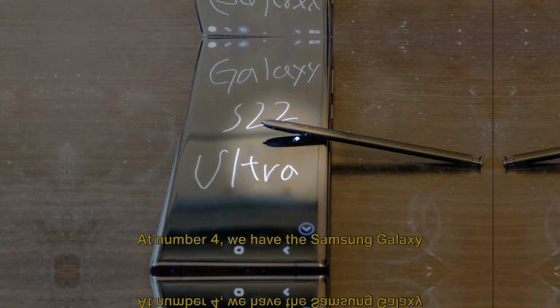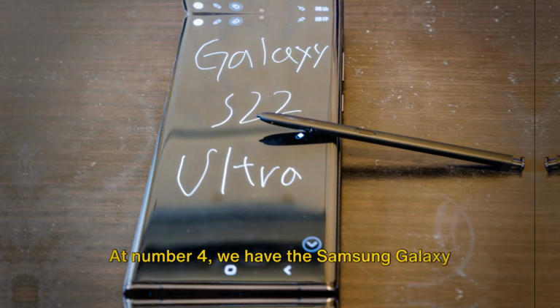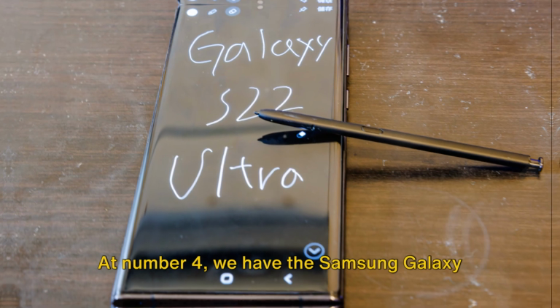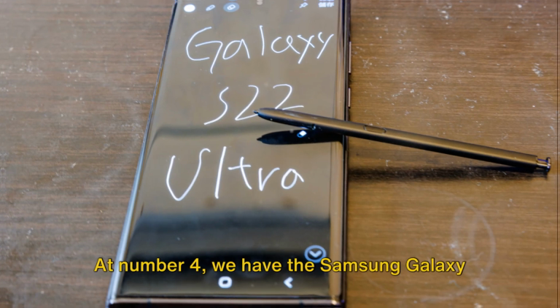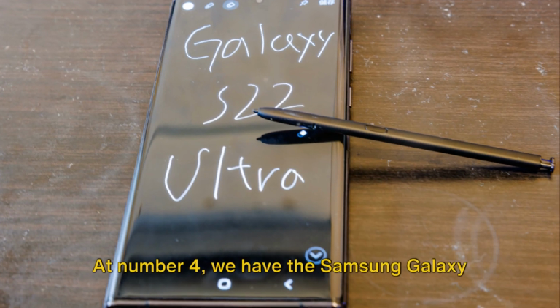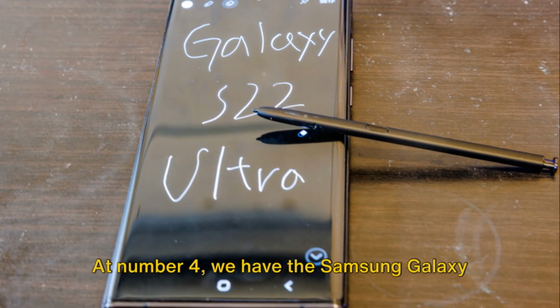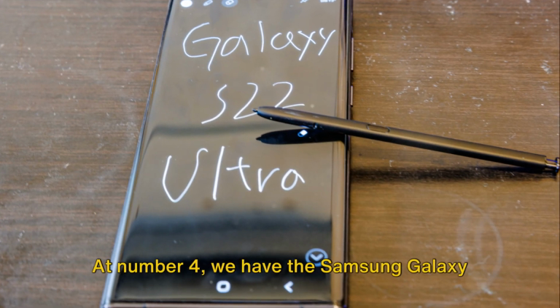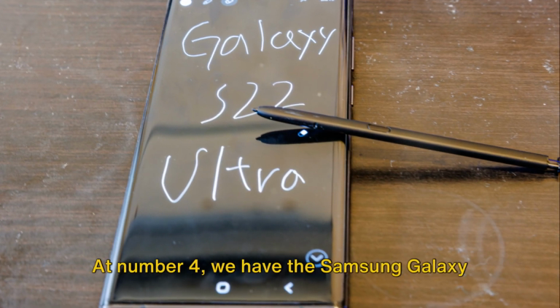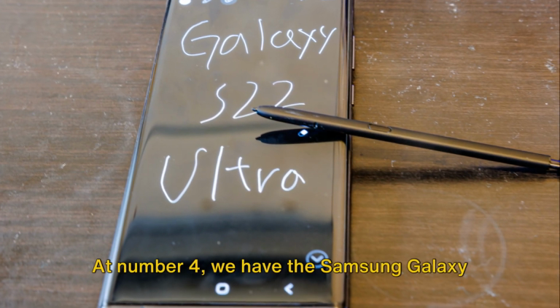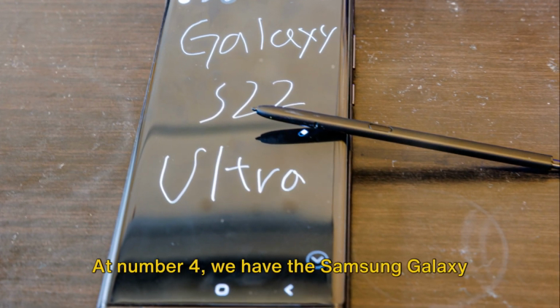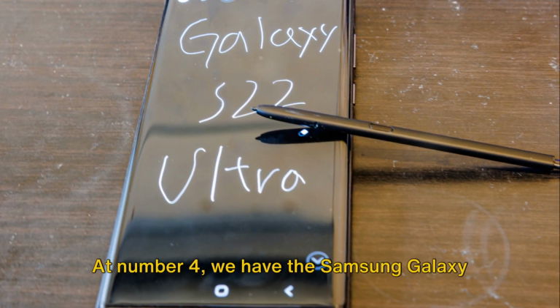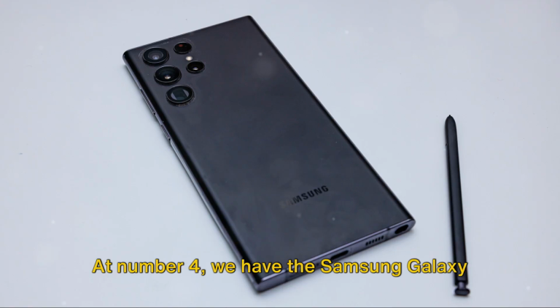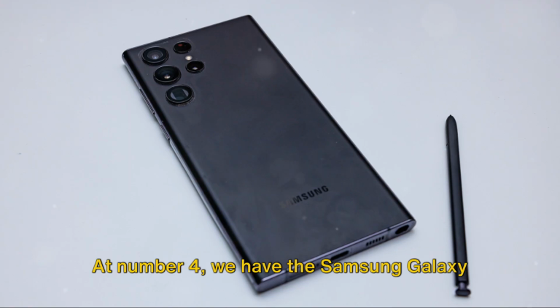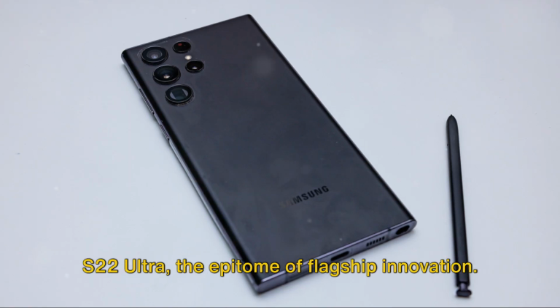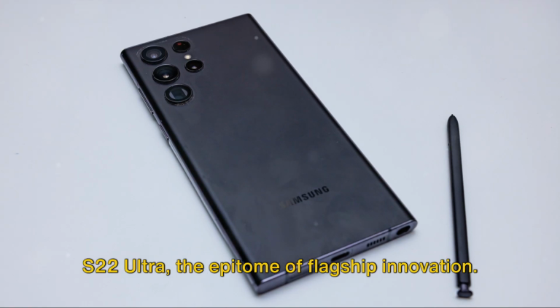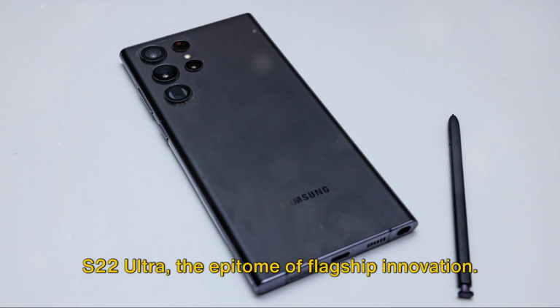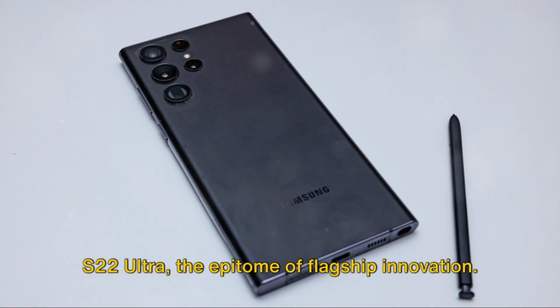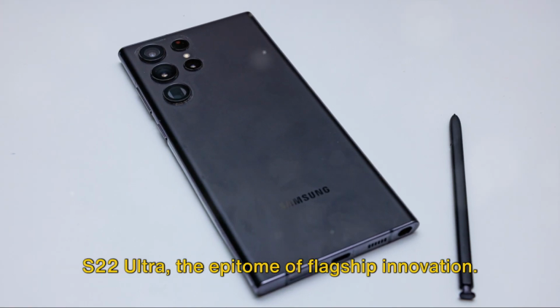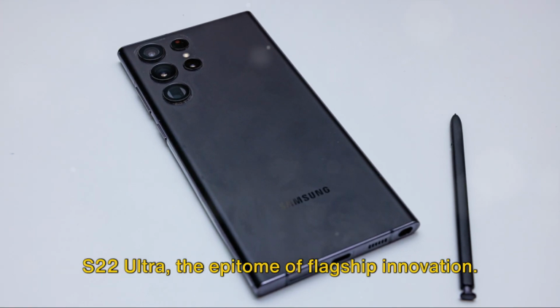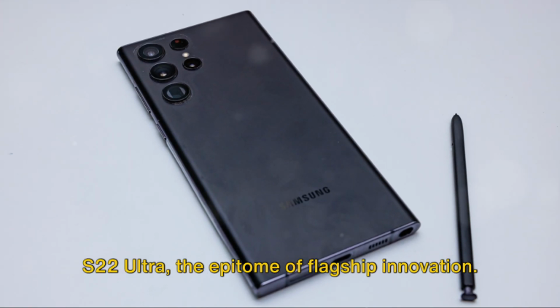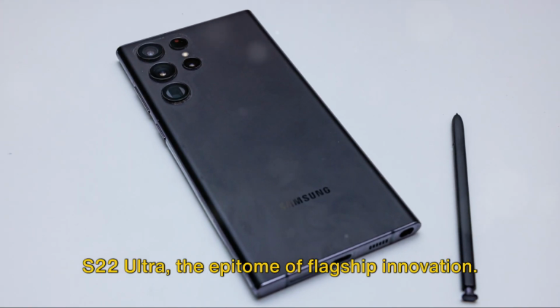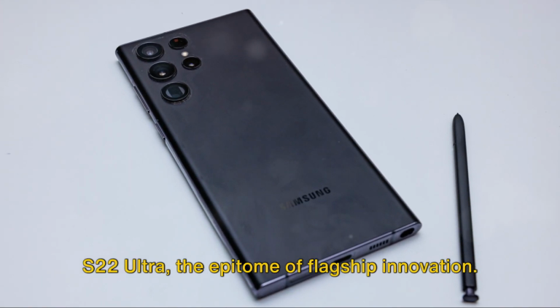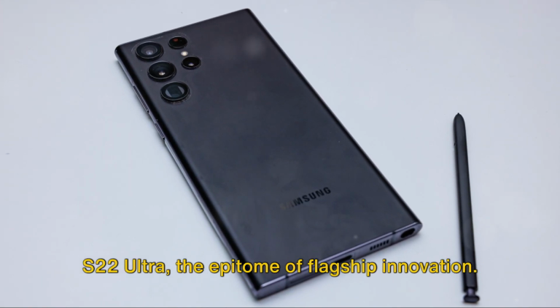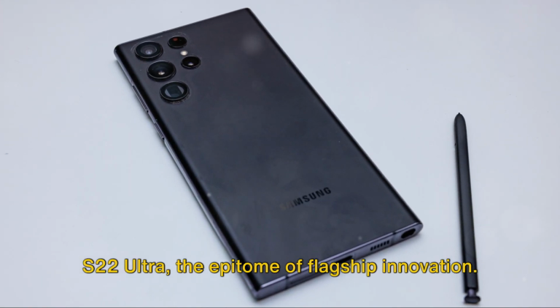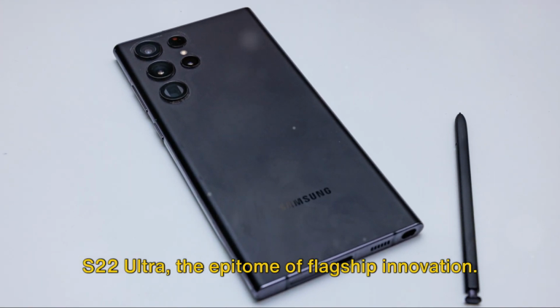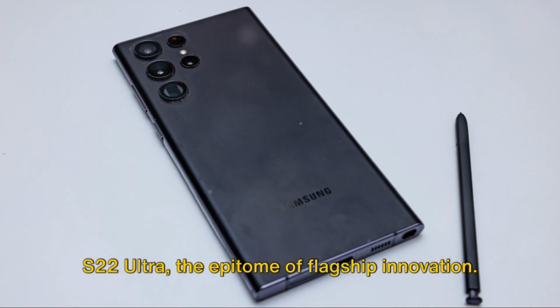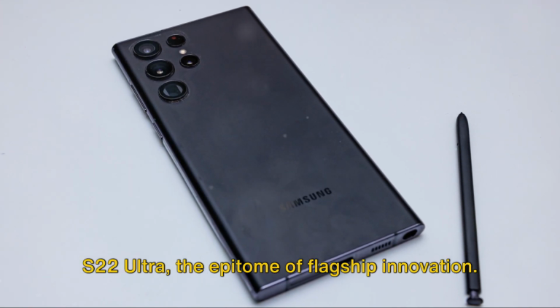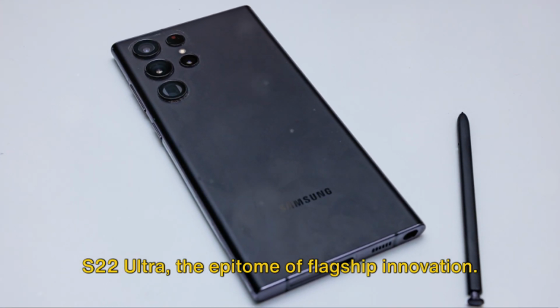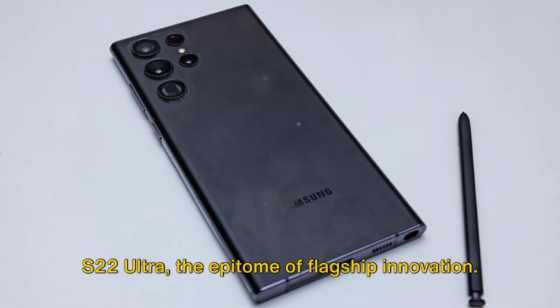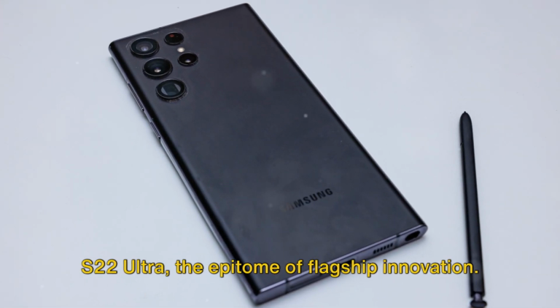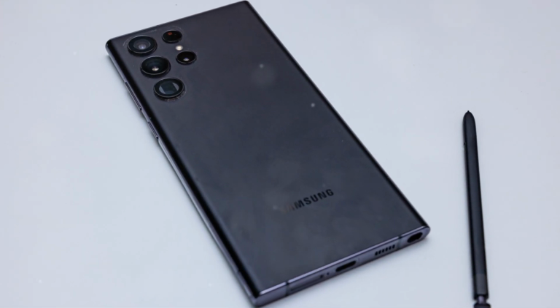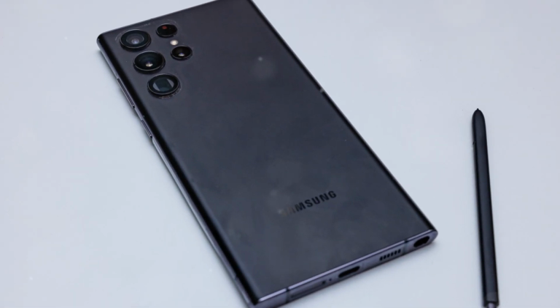At number 4 we have the Samsung Galaxy S22 Ultra, the epitome of flagship innovation.